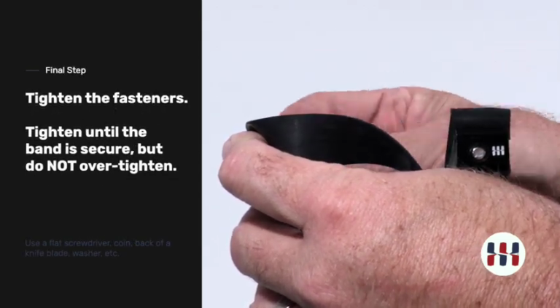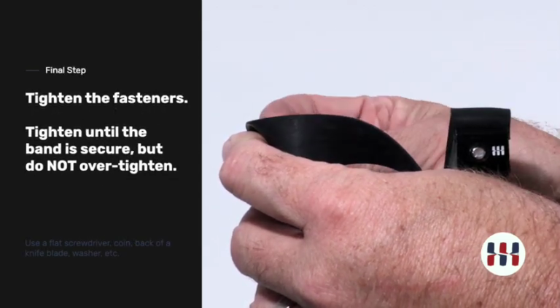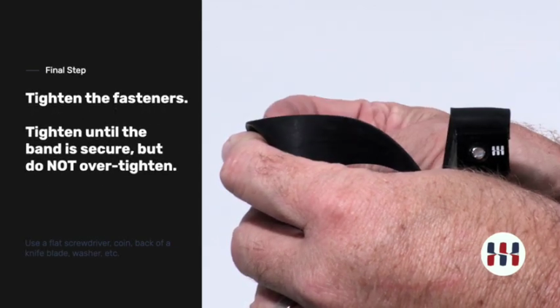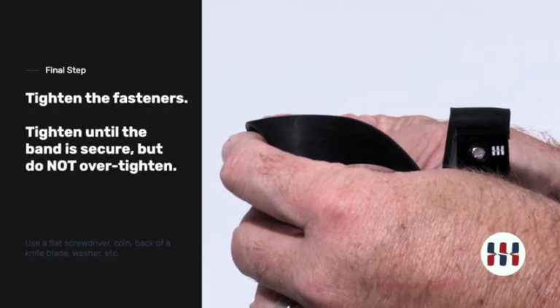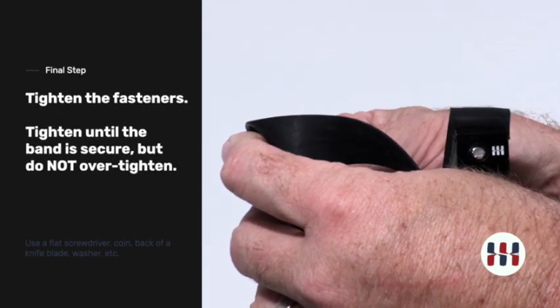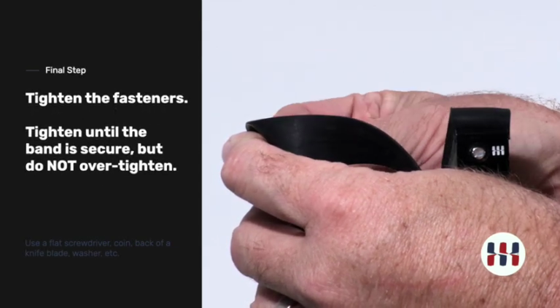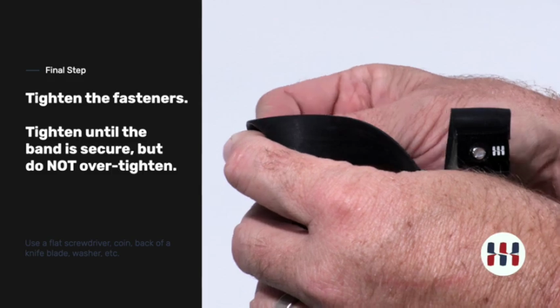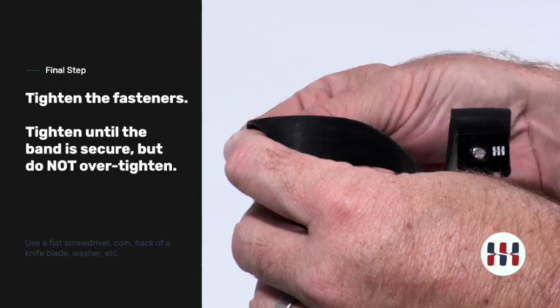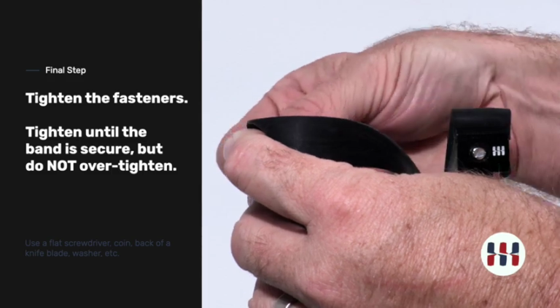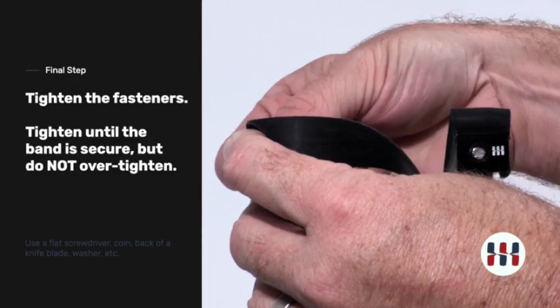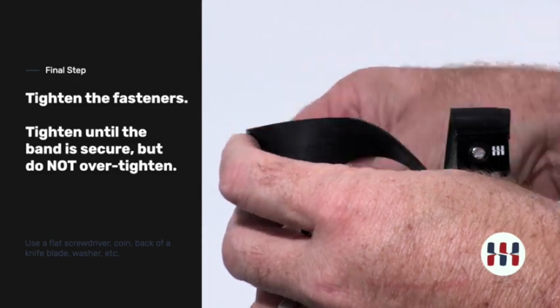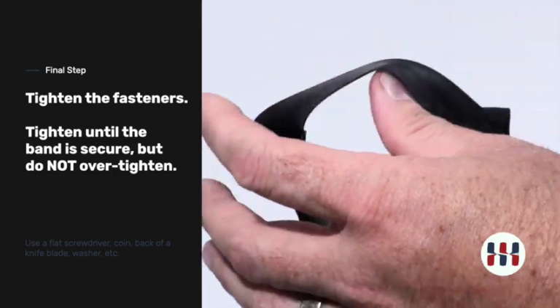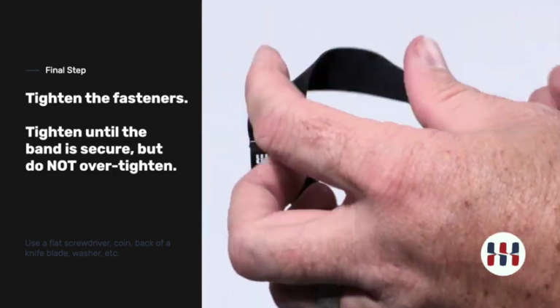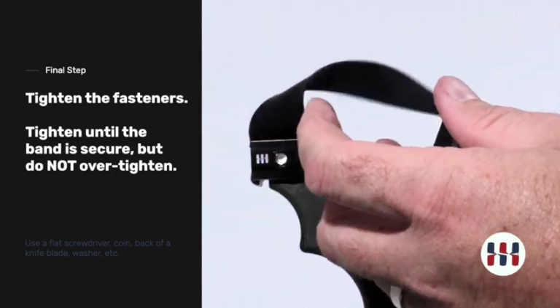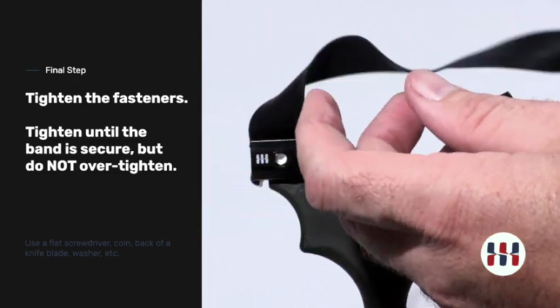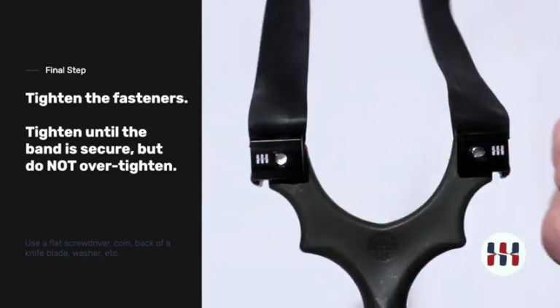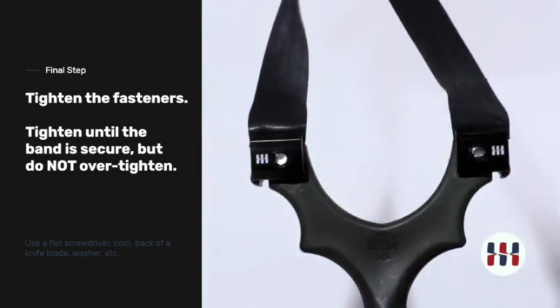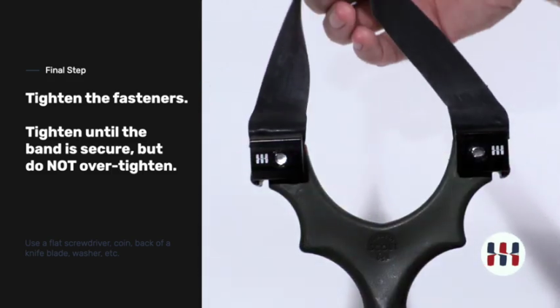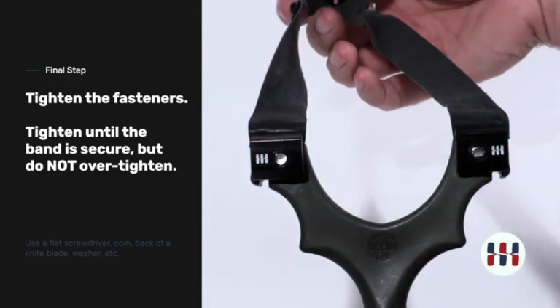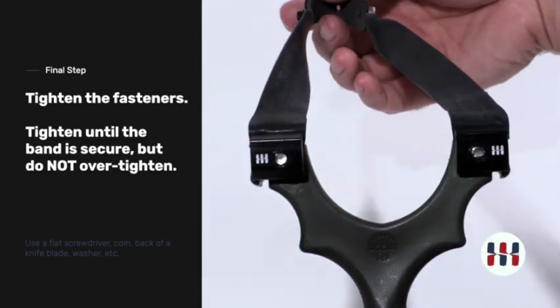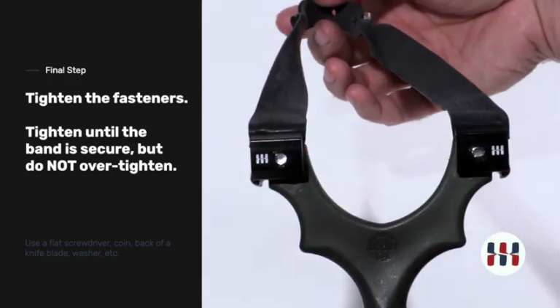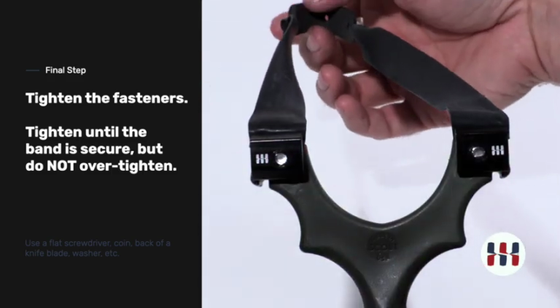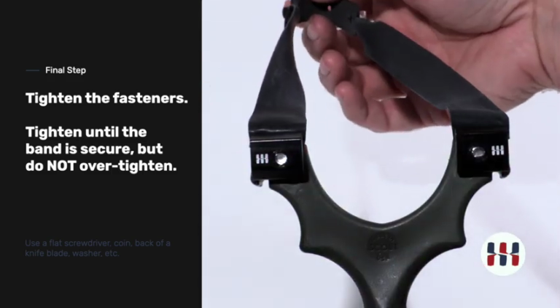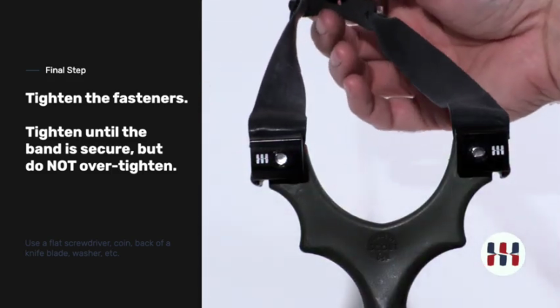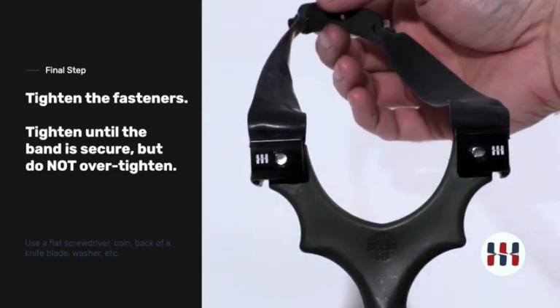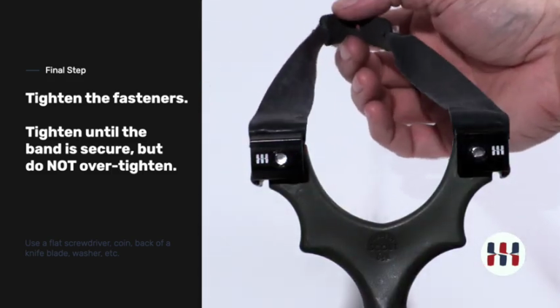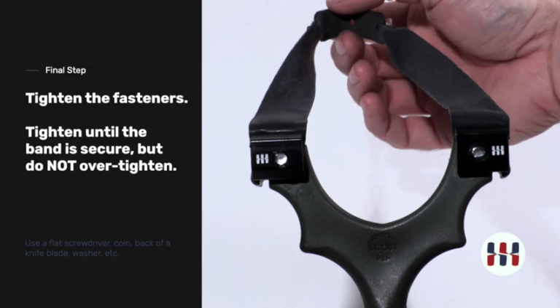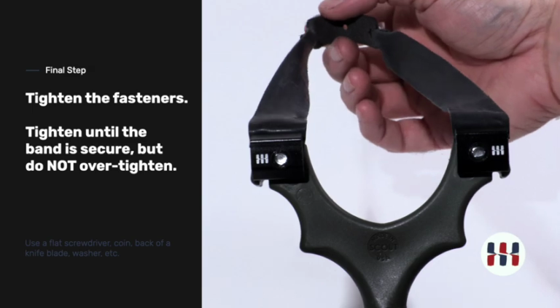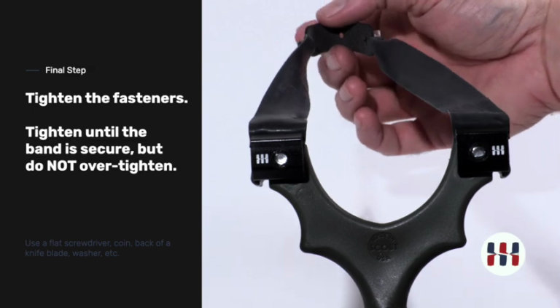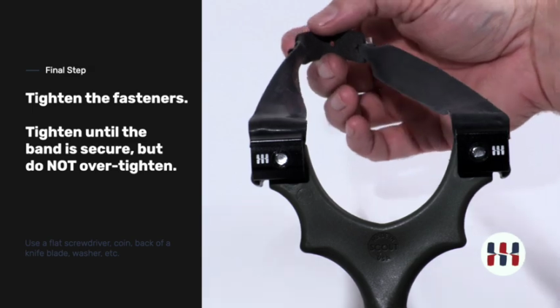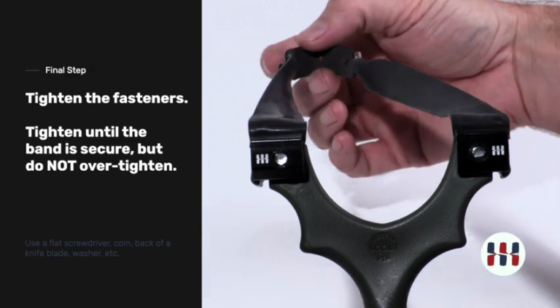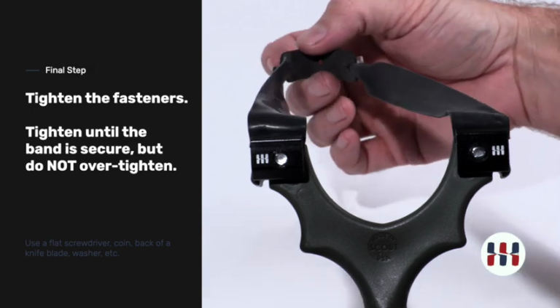I'm going to be using a quarter here. Tighten this down. These bands are now installed — this is a very, very simple band installation method.